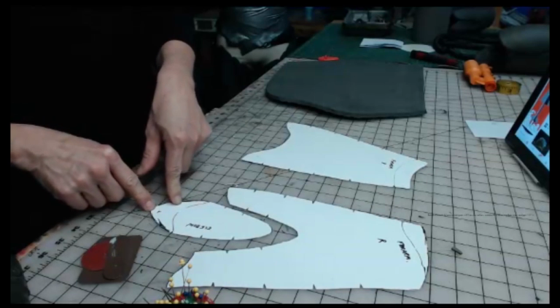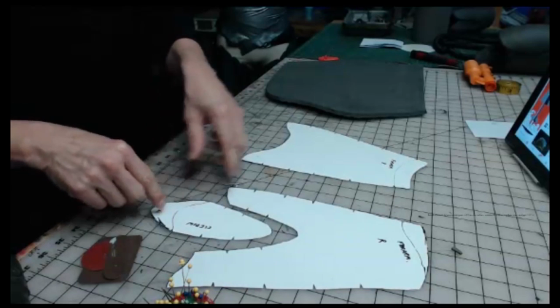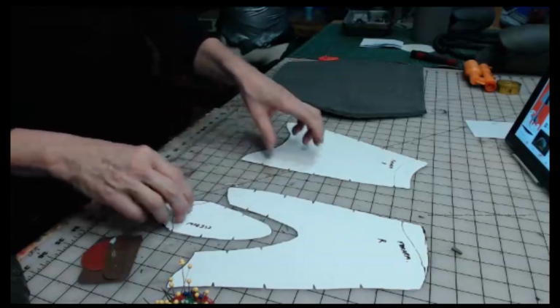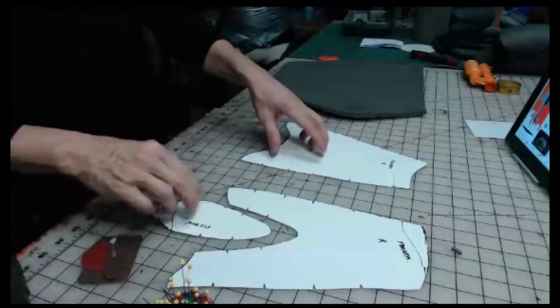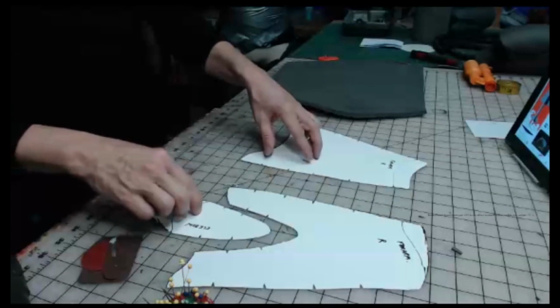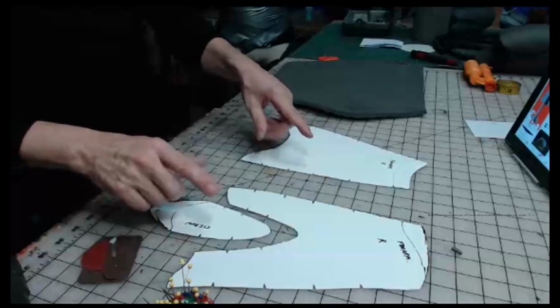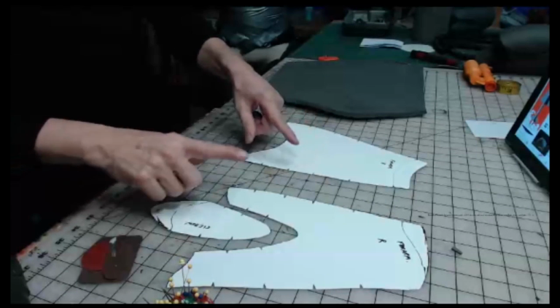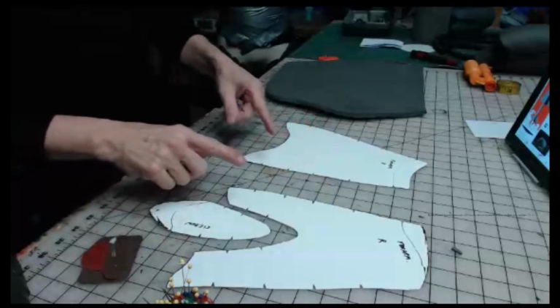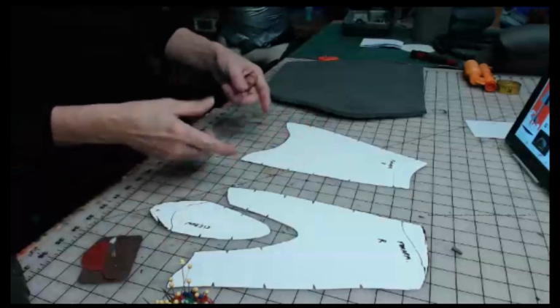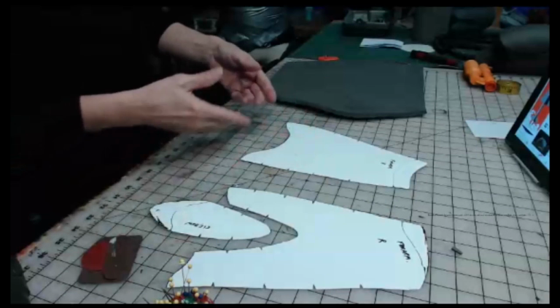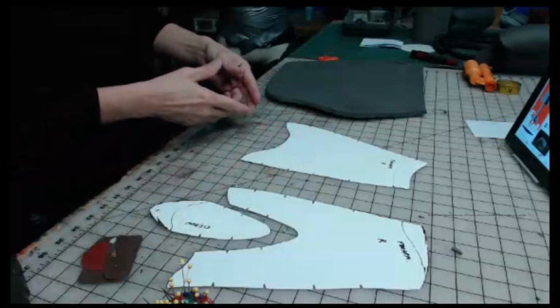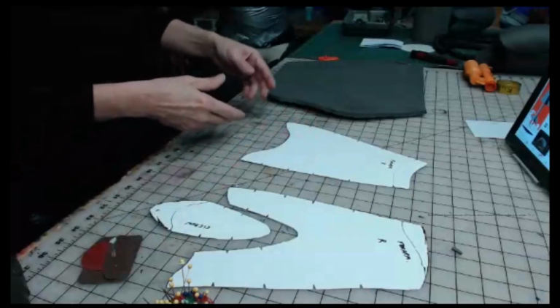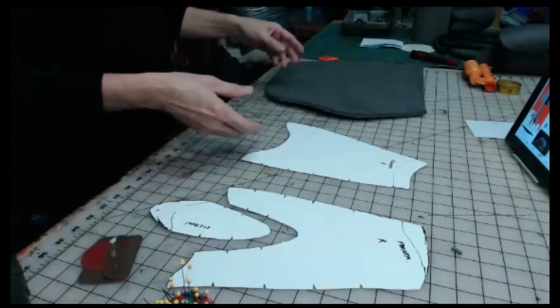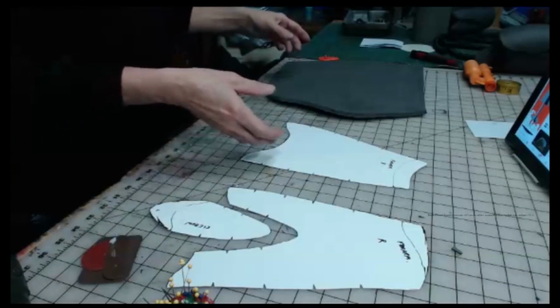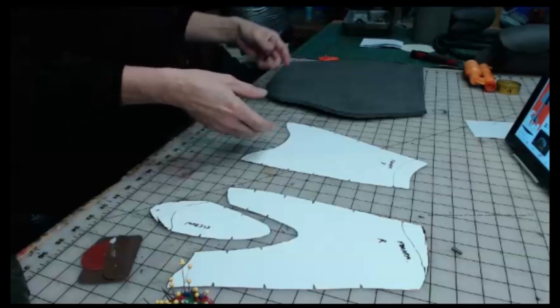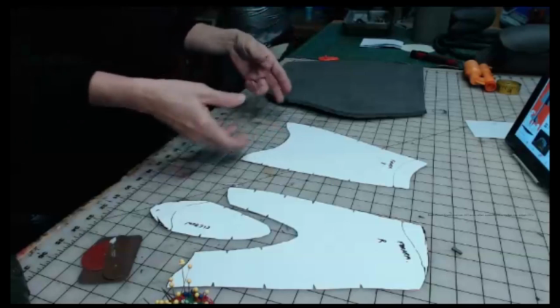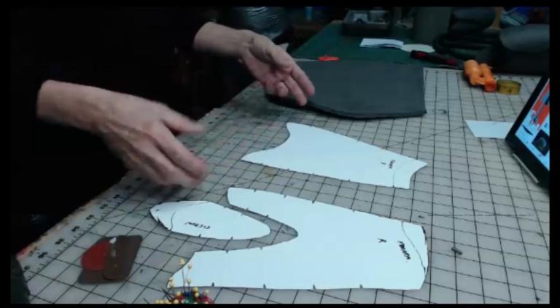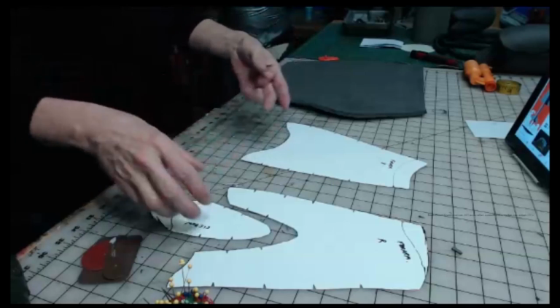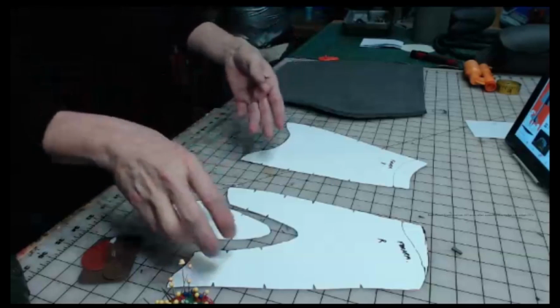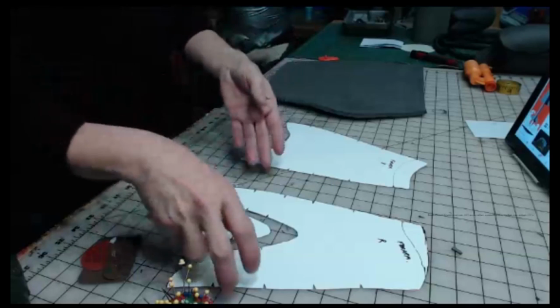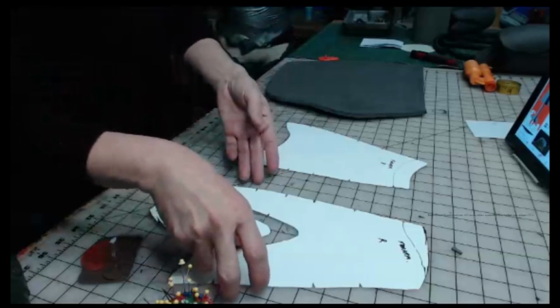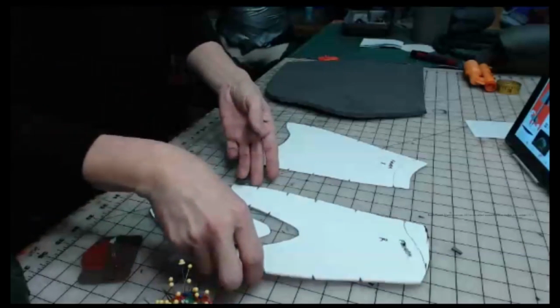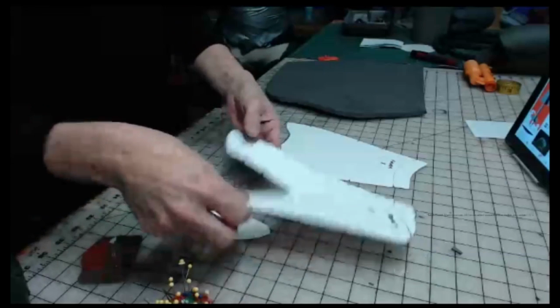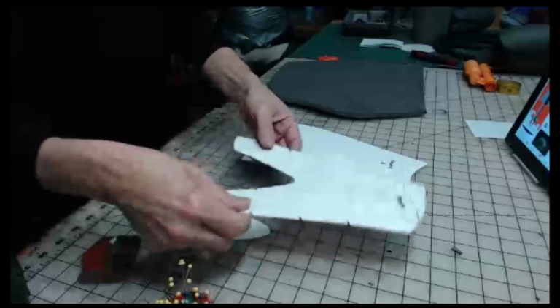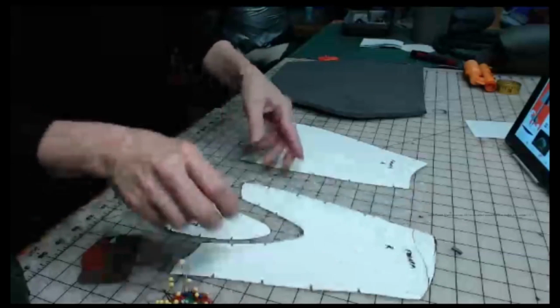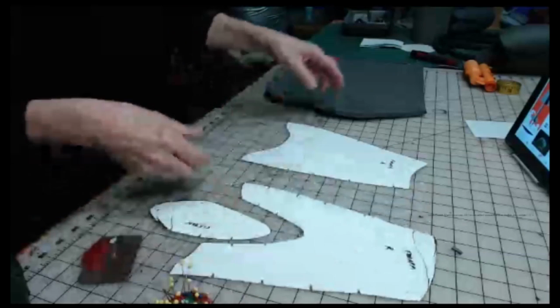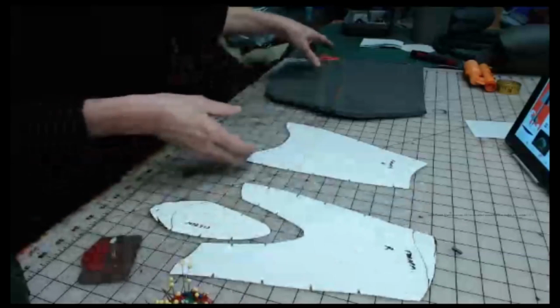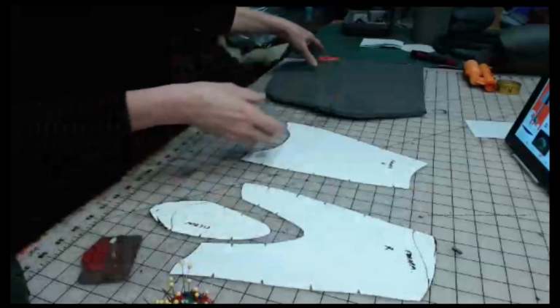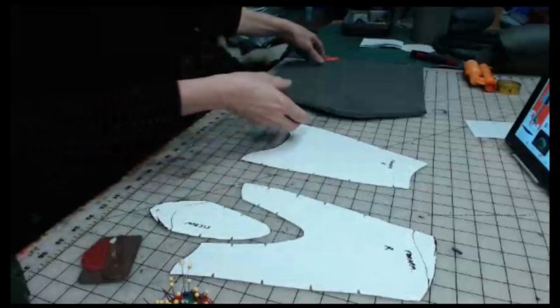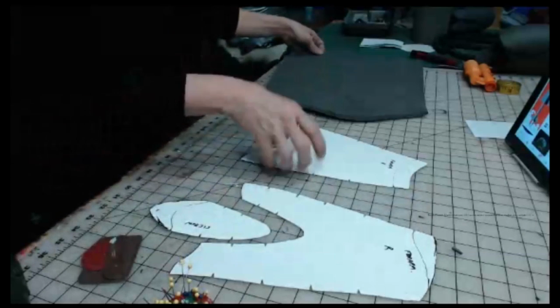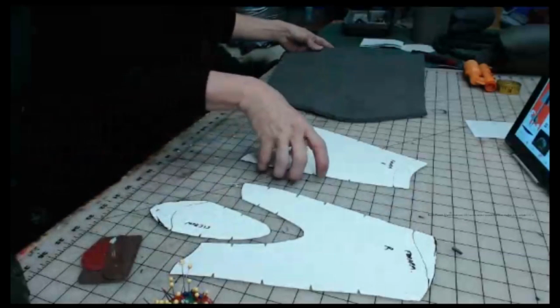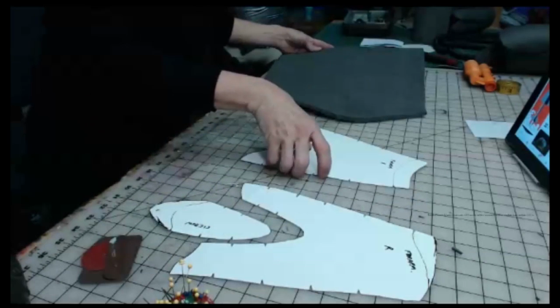So now what I'm going to do is transfer this onto foam. Now this is a casket over here.